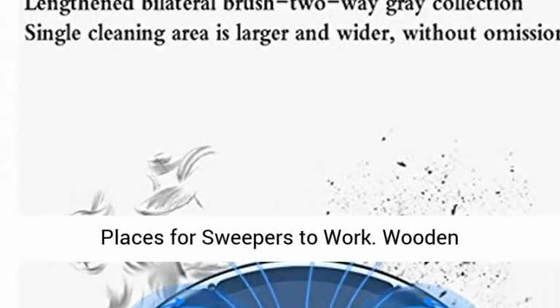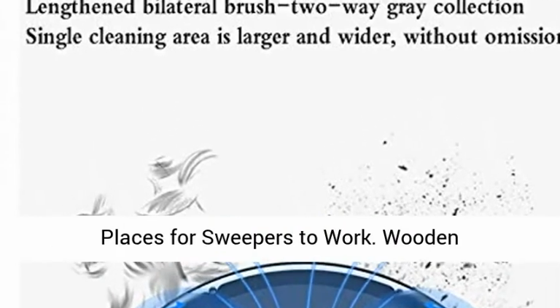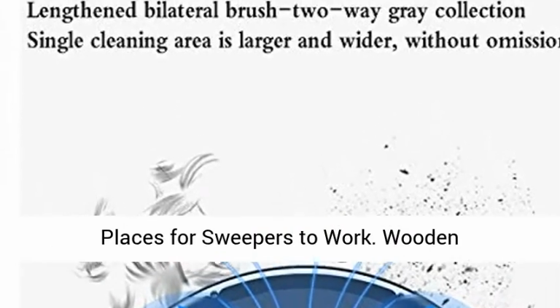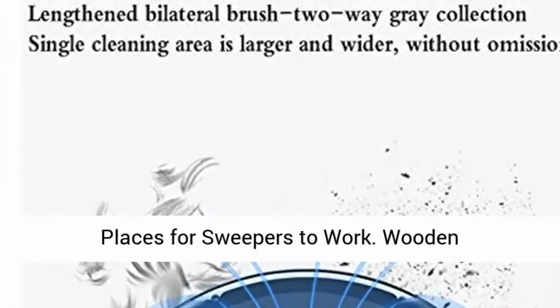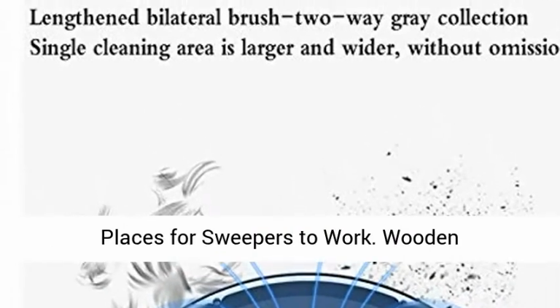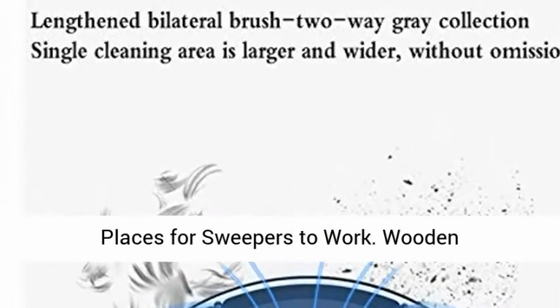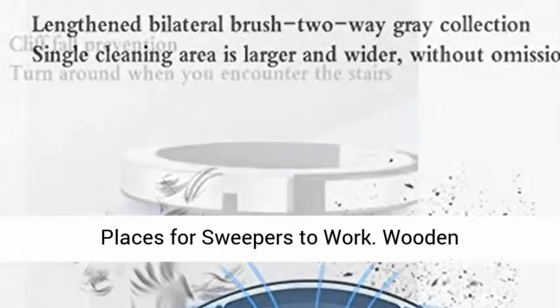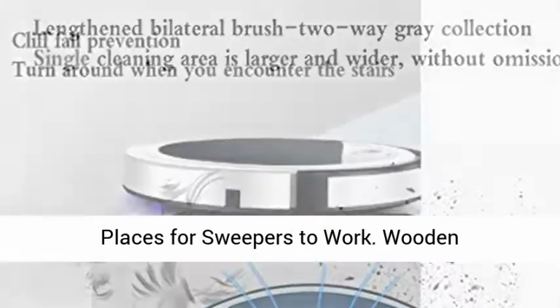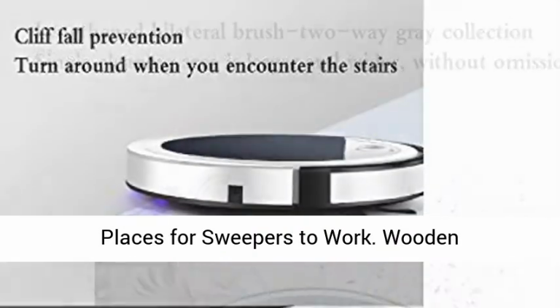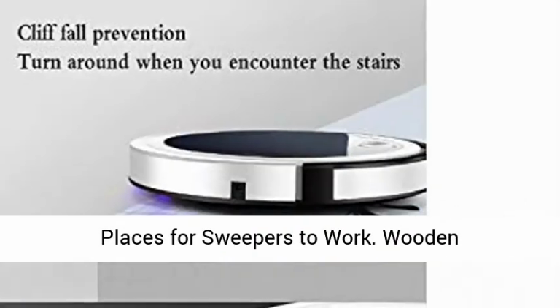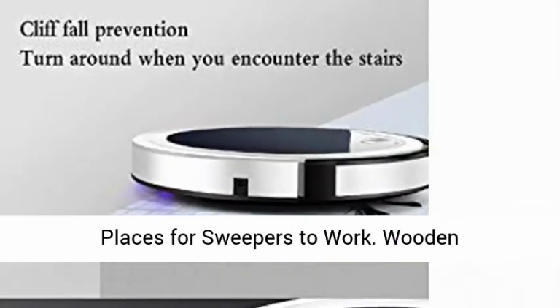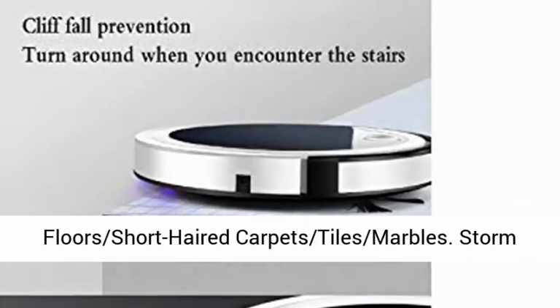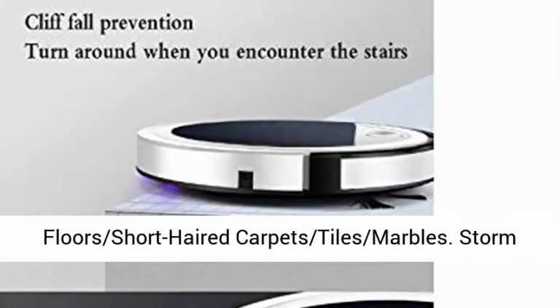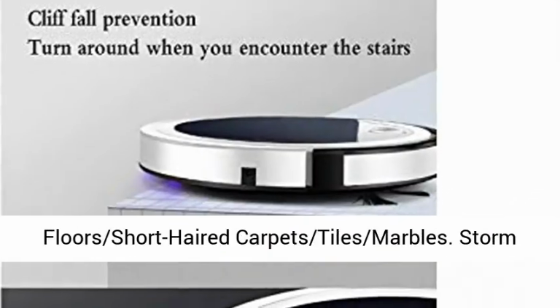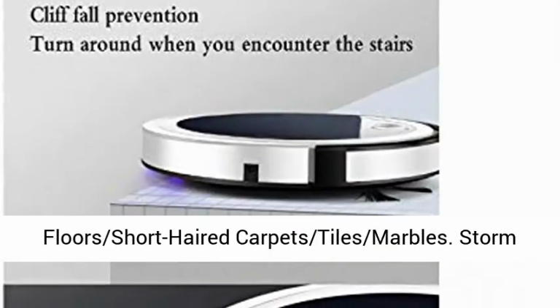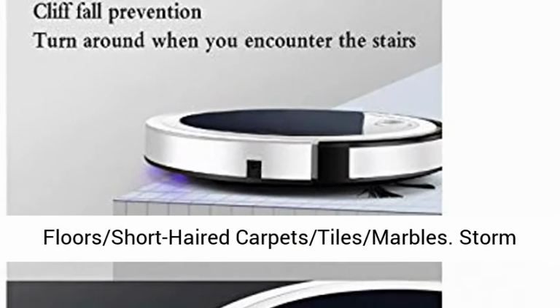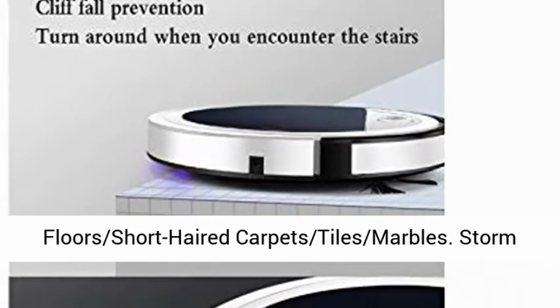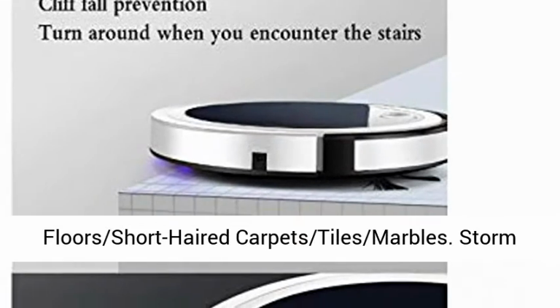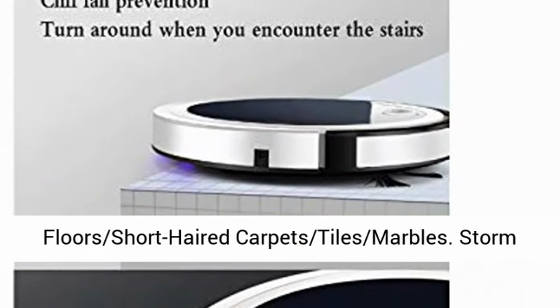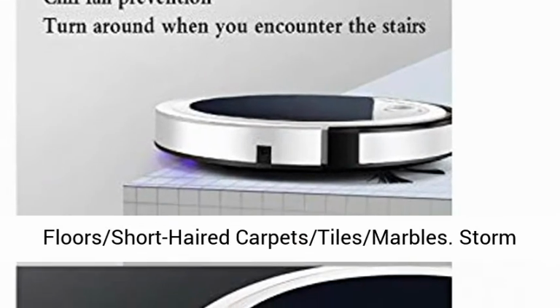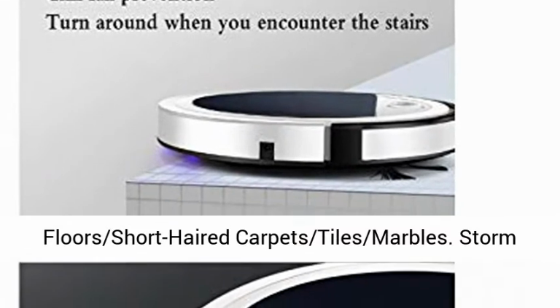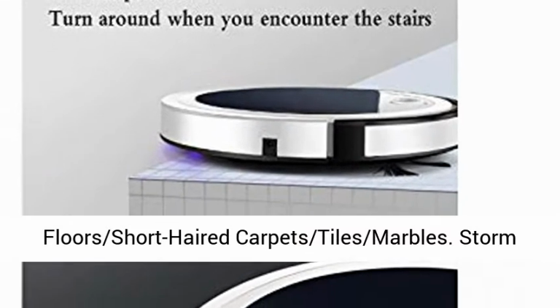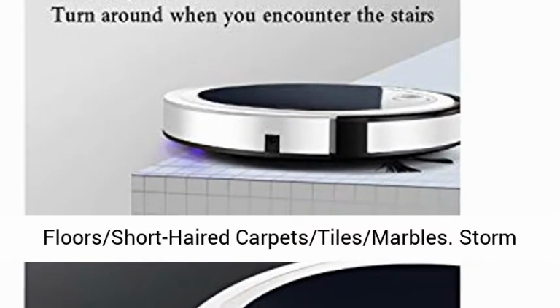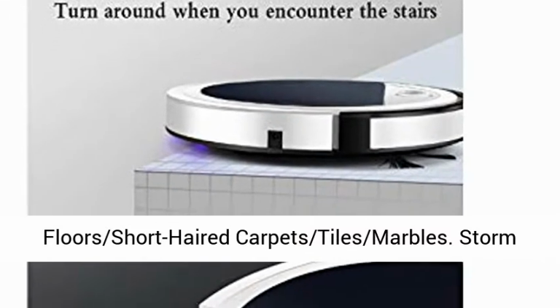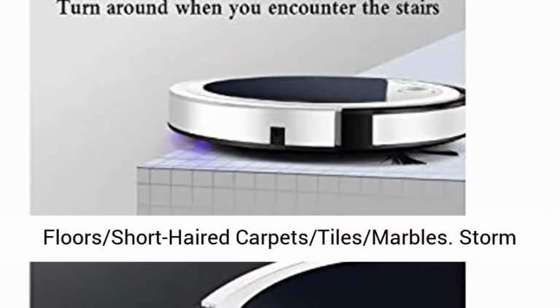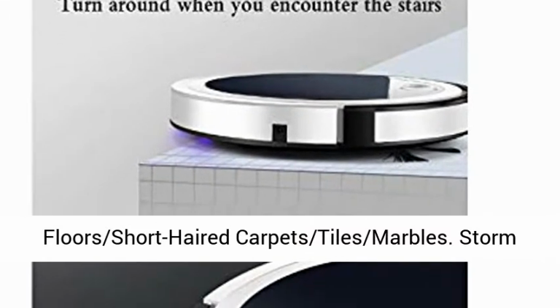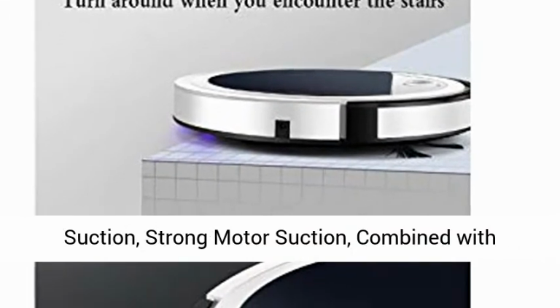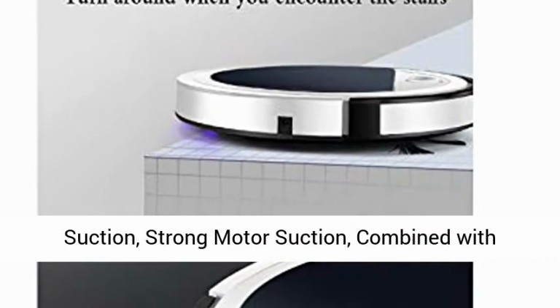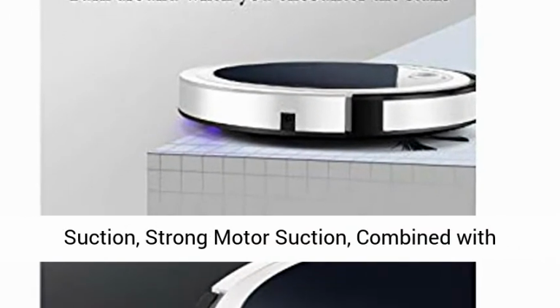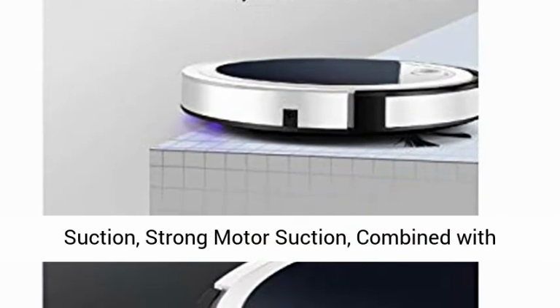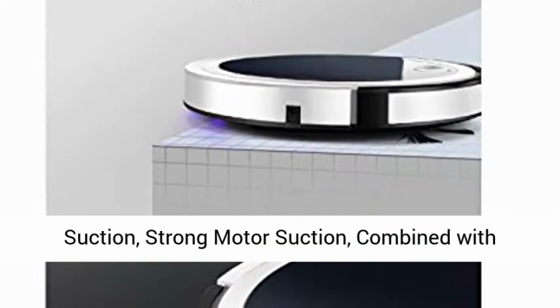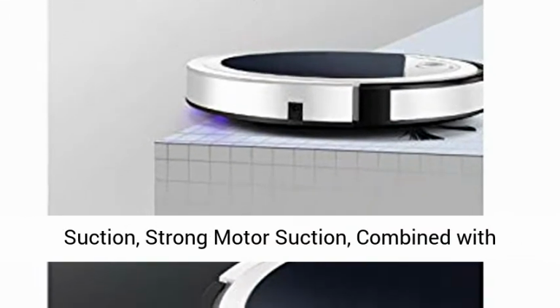They are all good places for sweepers to work: wooden floors, short-haired carpets, tiles, marbles.